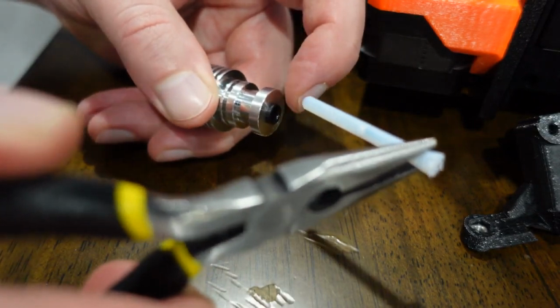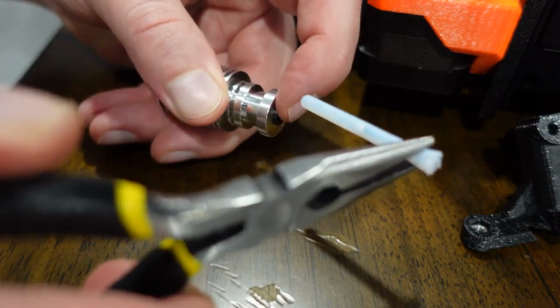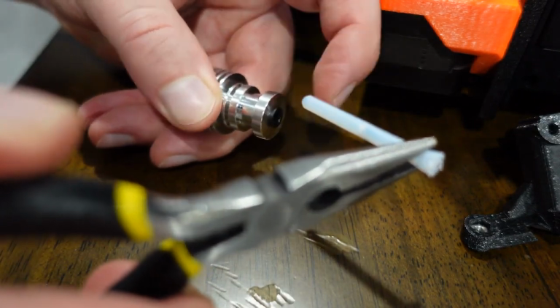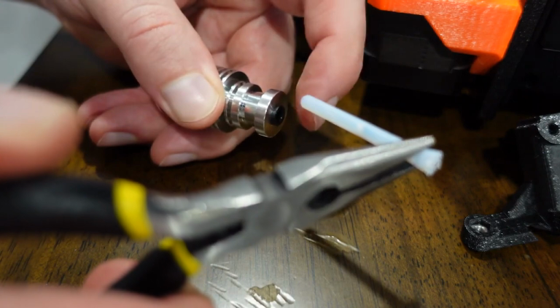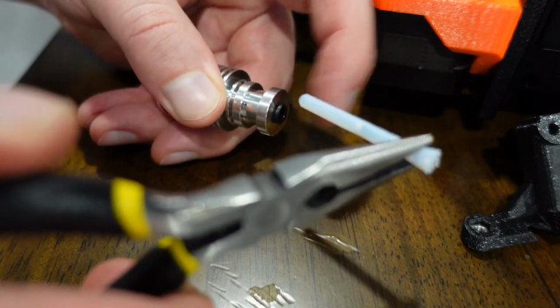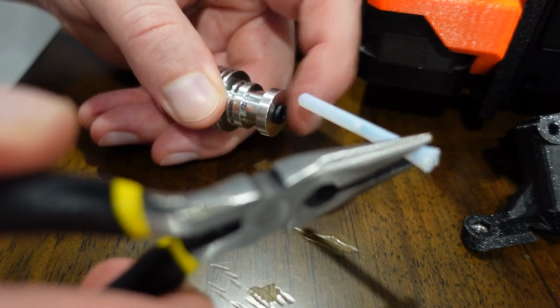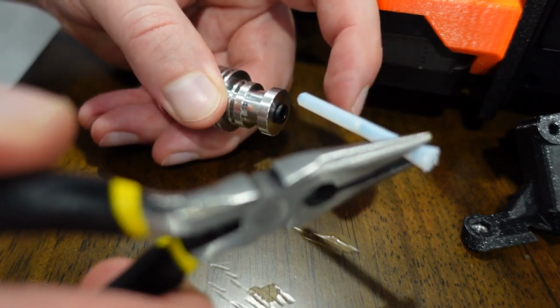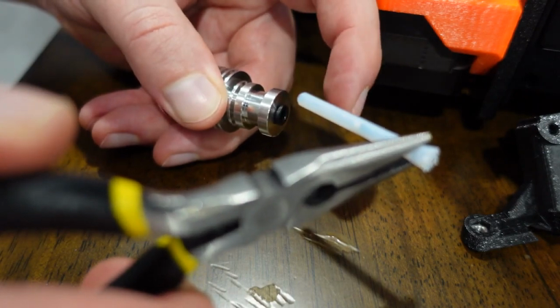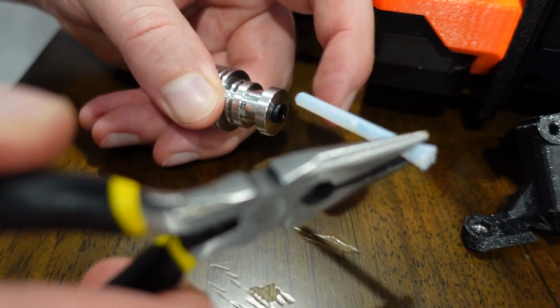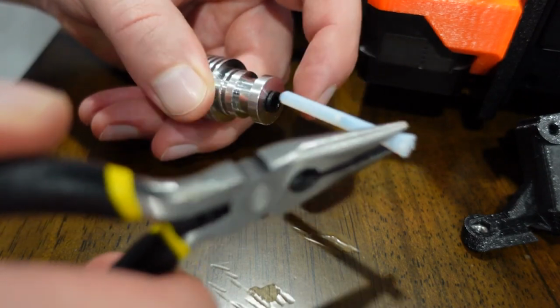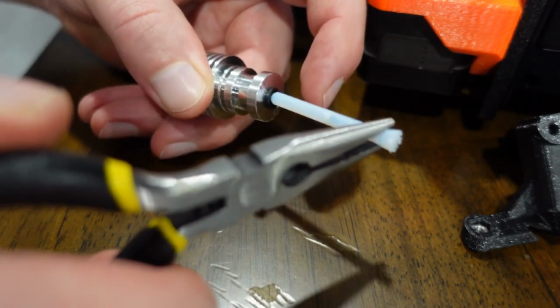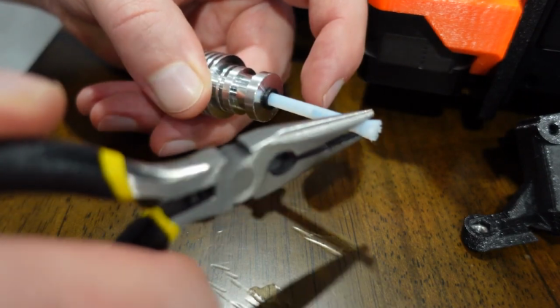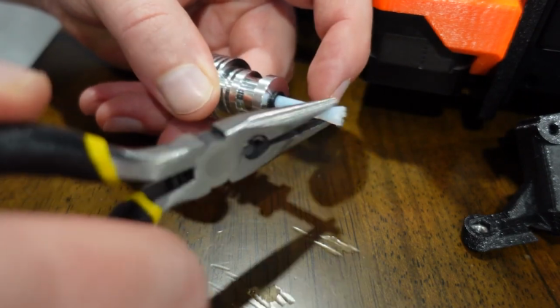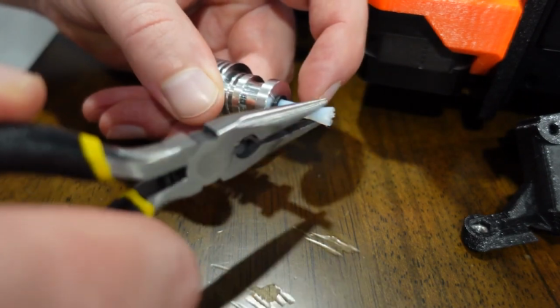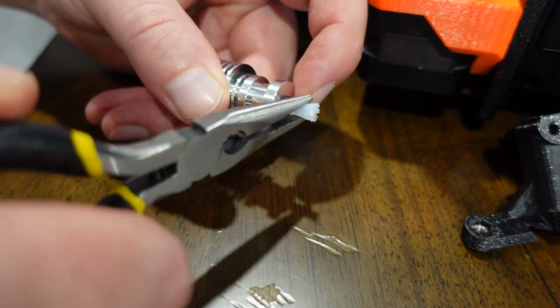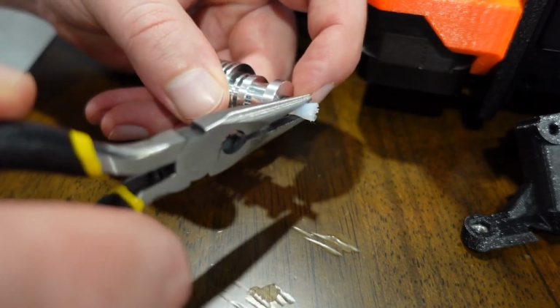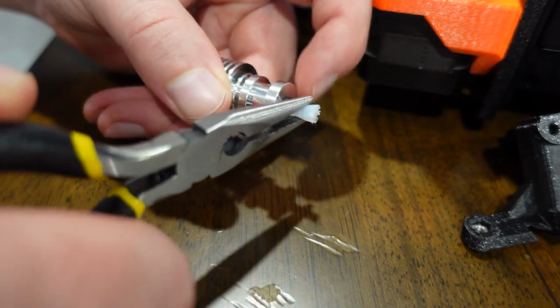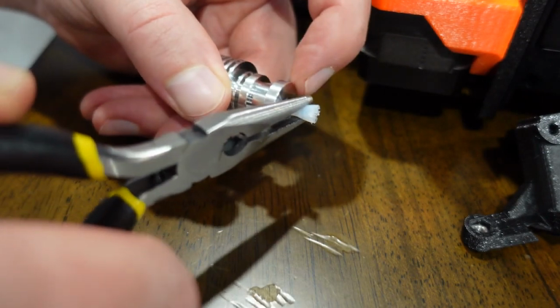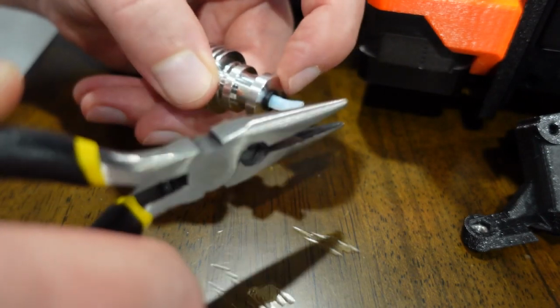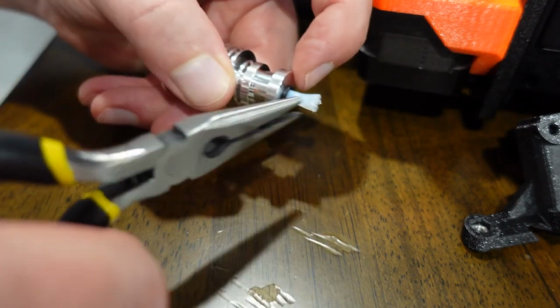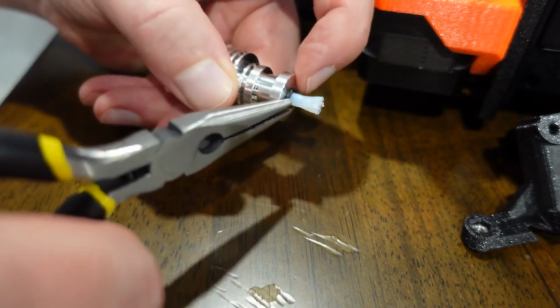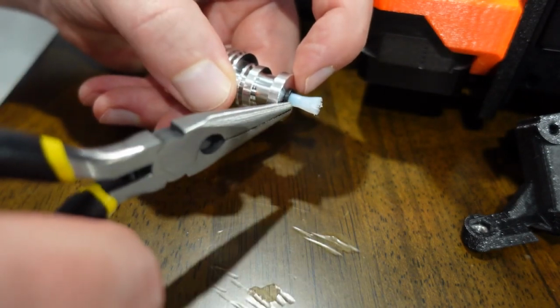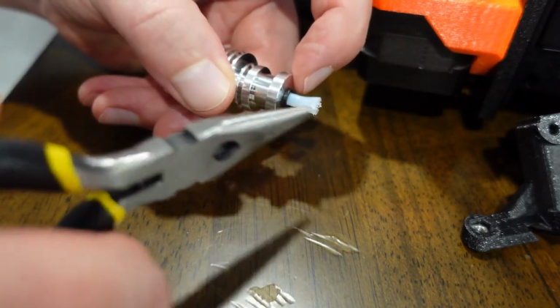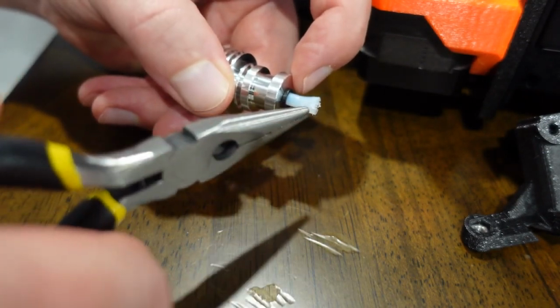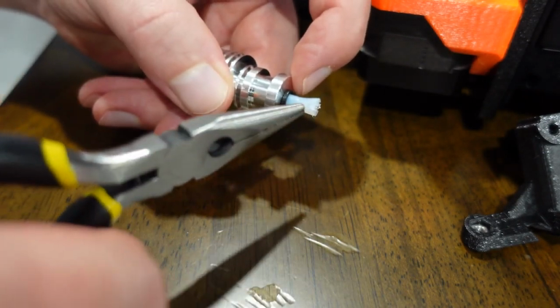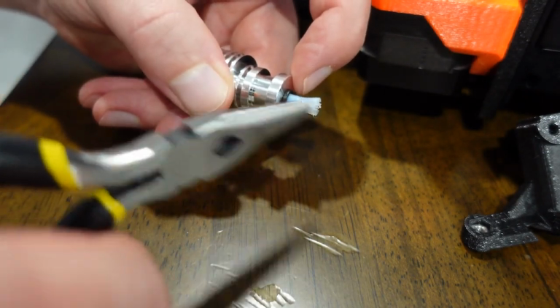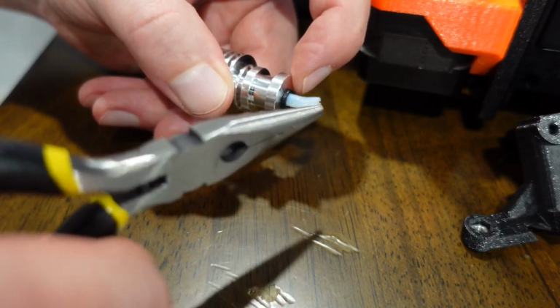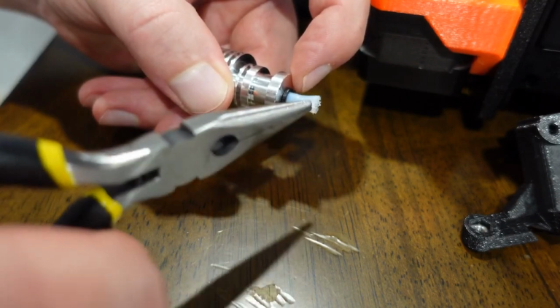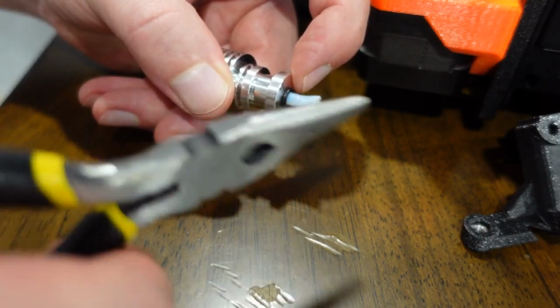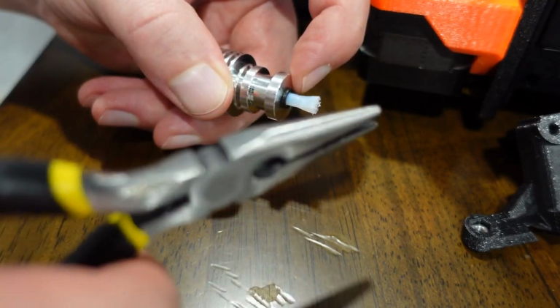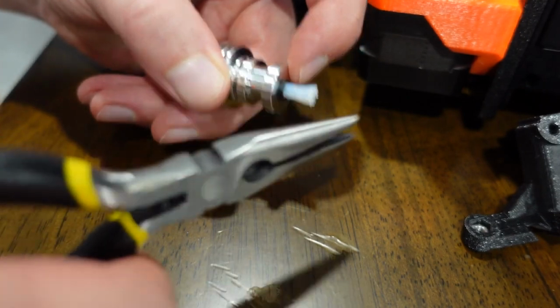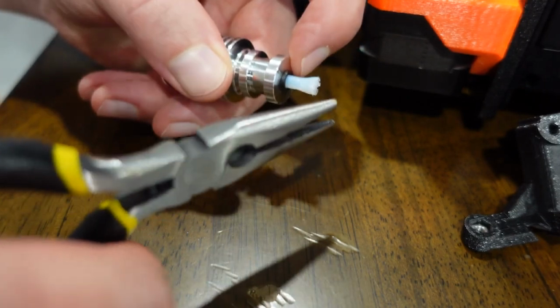If the collar is up, it's not good. Now when you put it back in, you're going to pull this collar back out to make sure it's seated correctly.